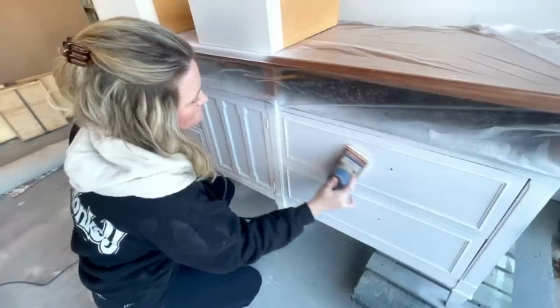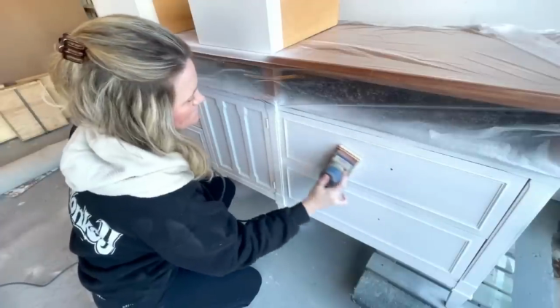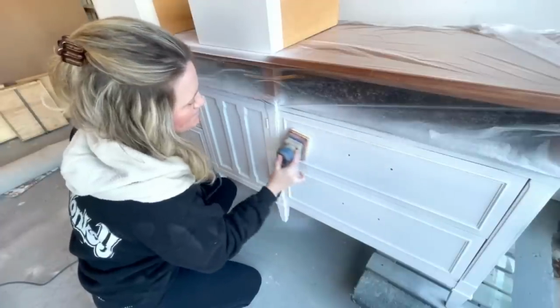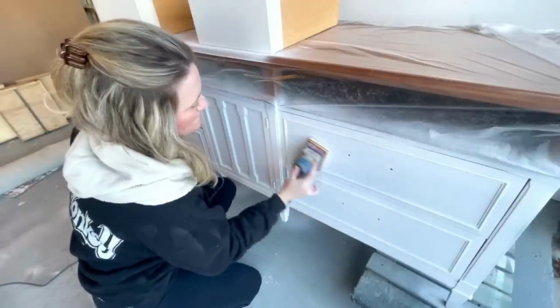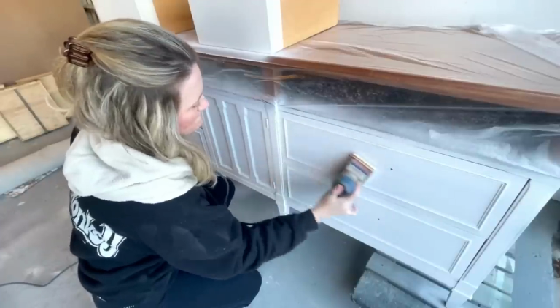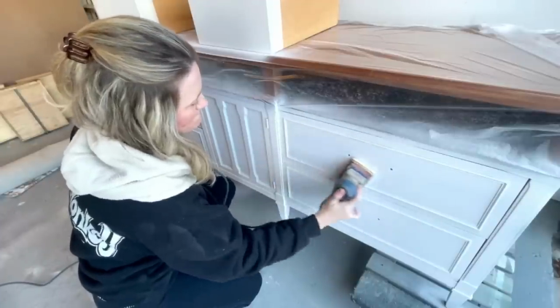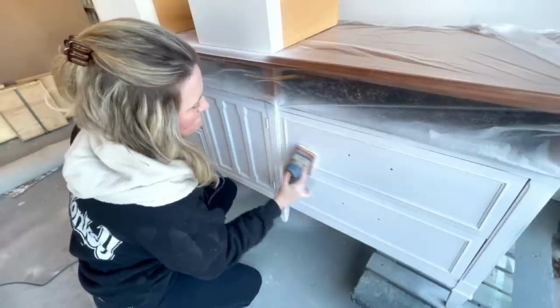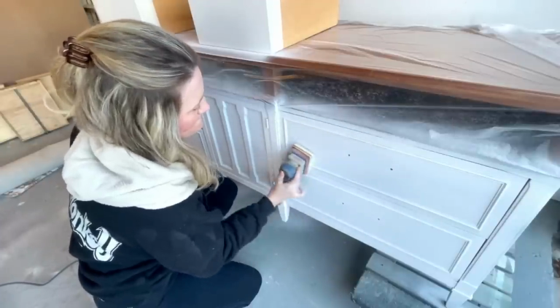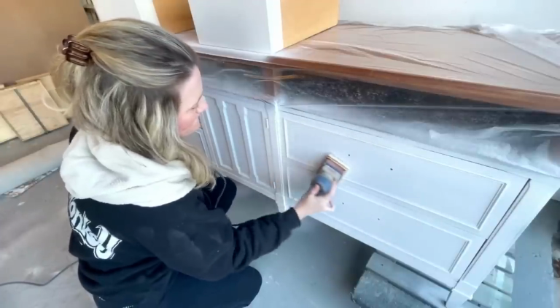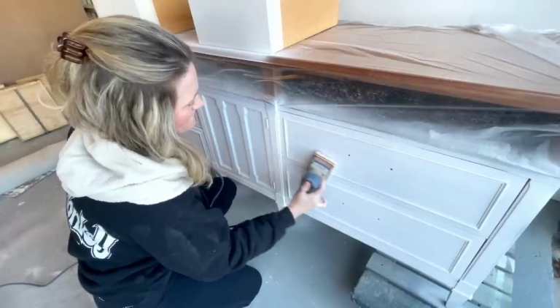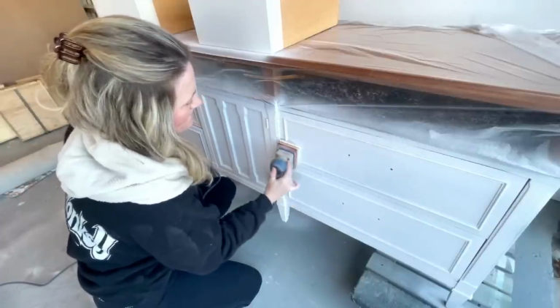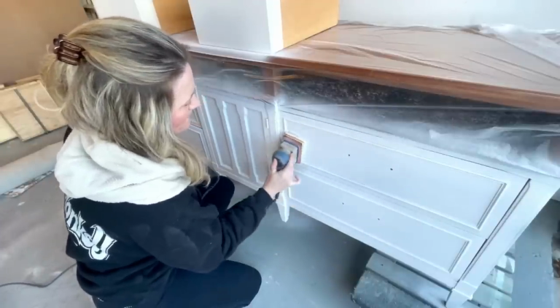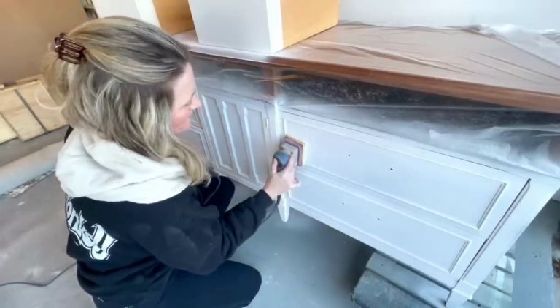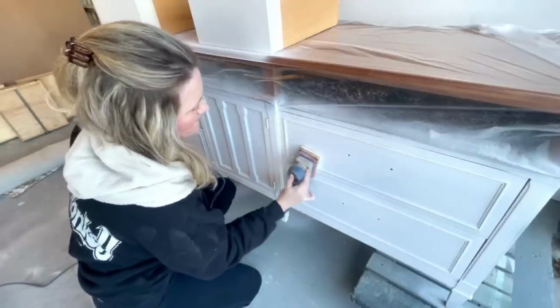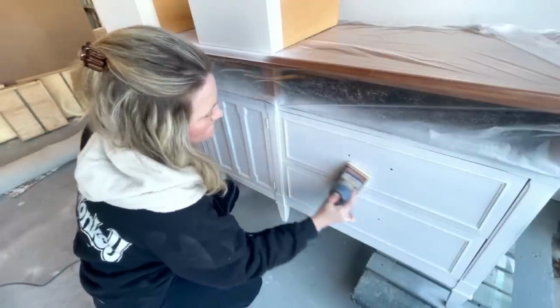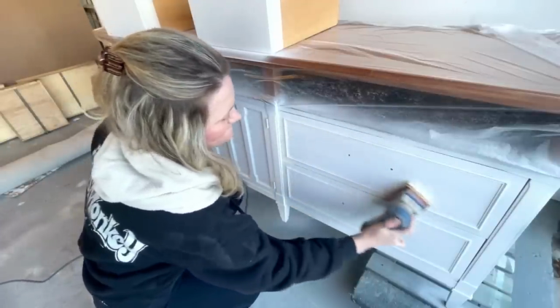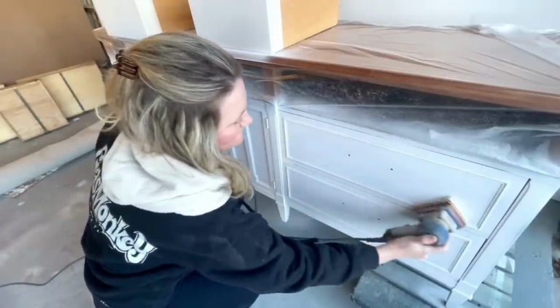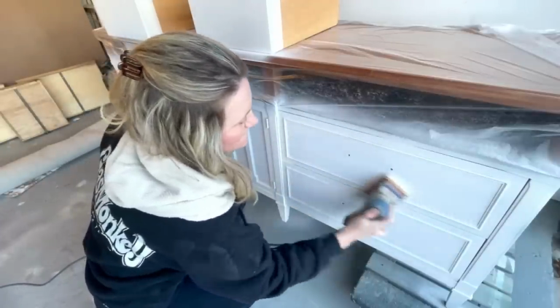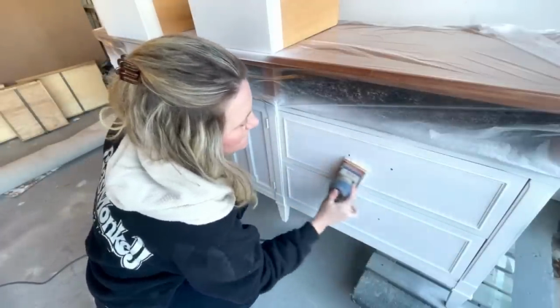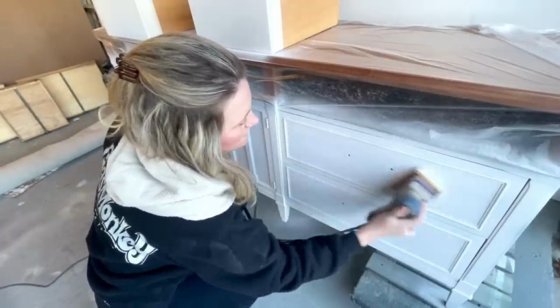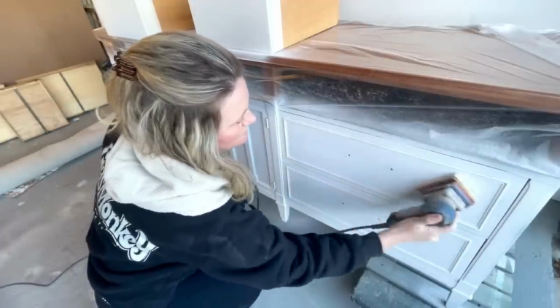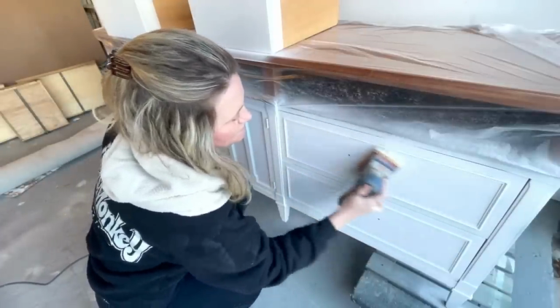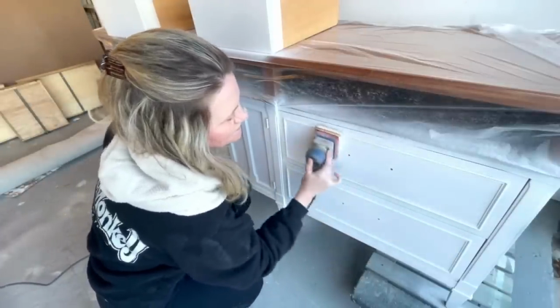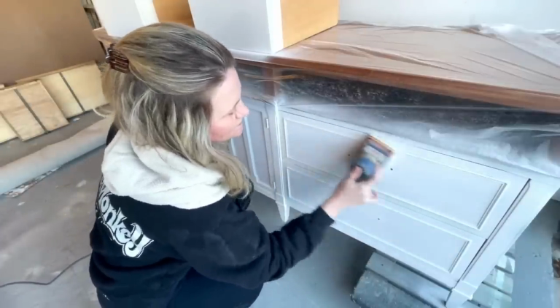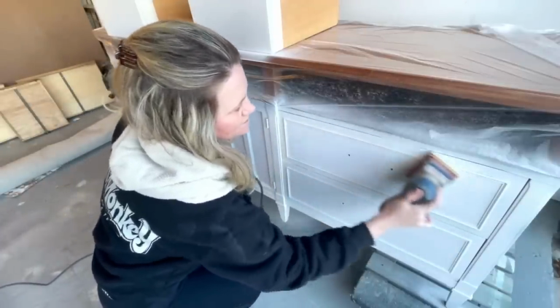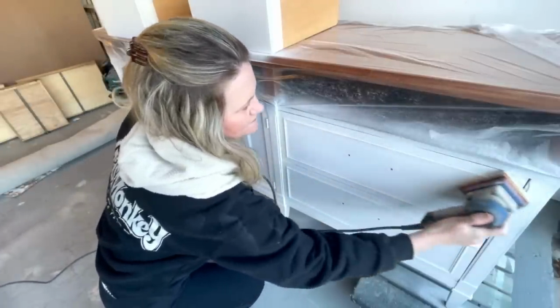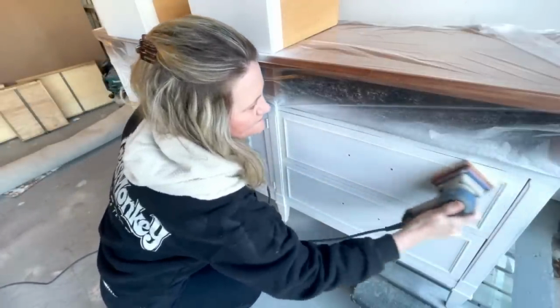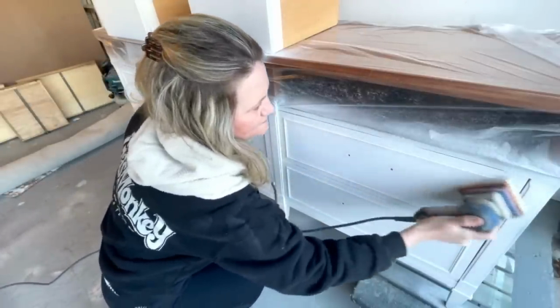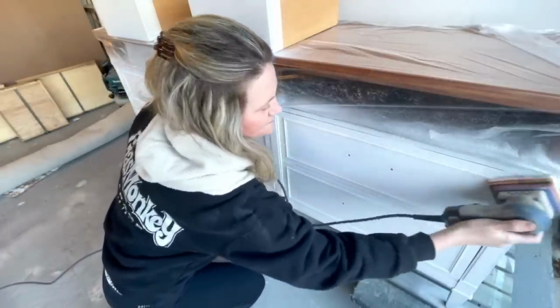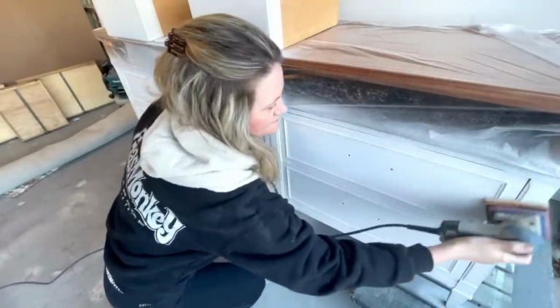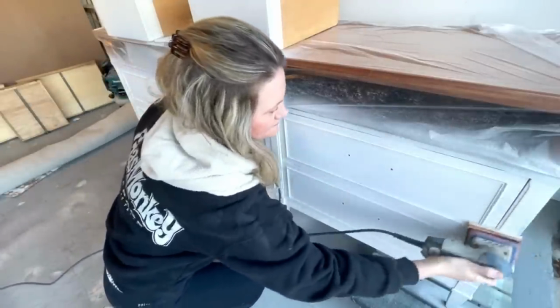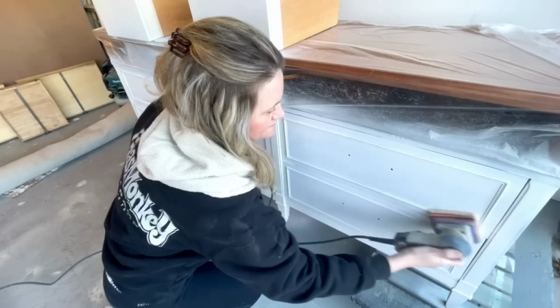I applied two full coats of my primer to the bottom and I'm doing a light scuff sand before I apply my paint.